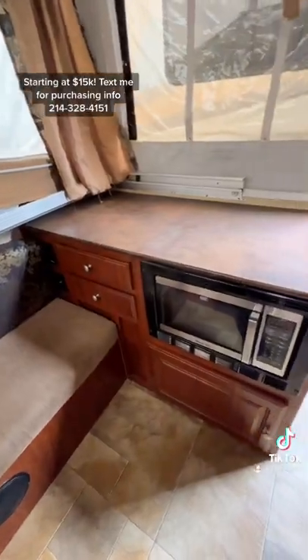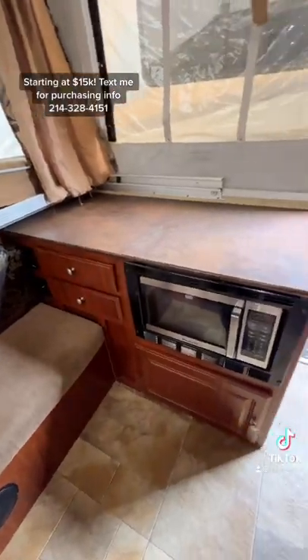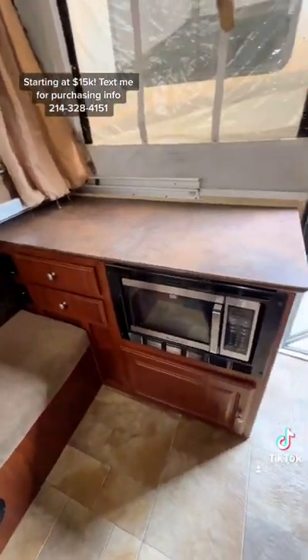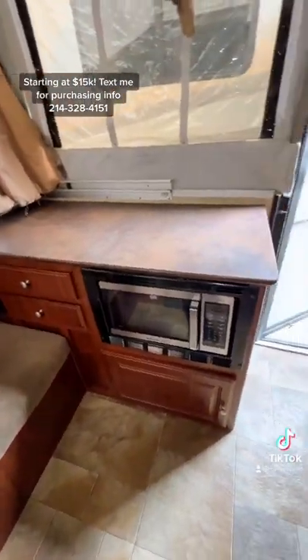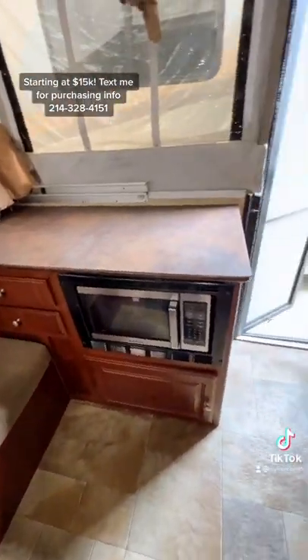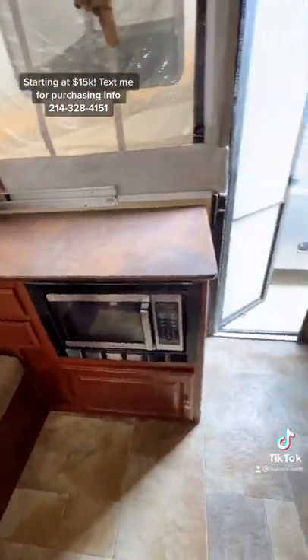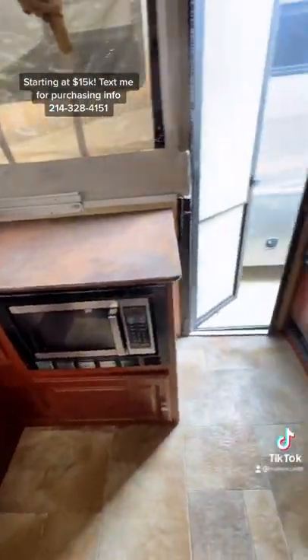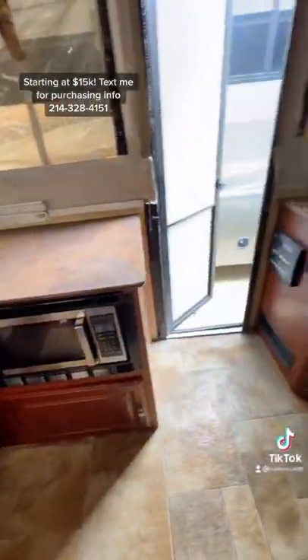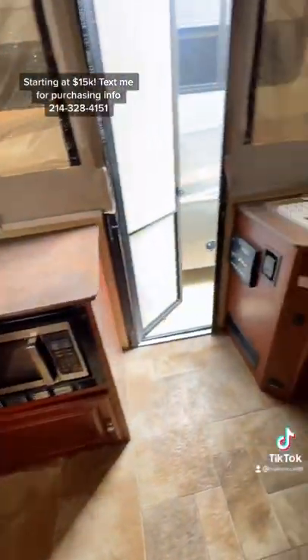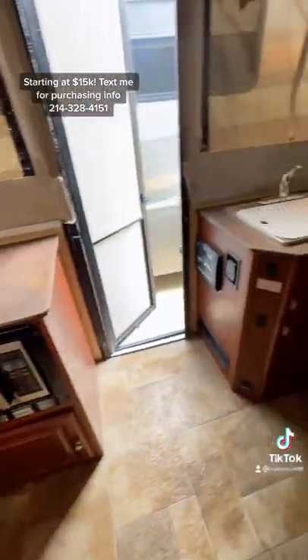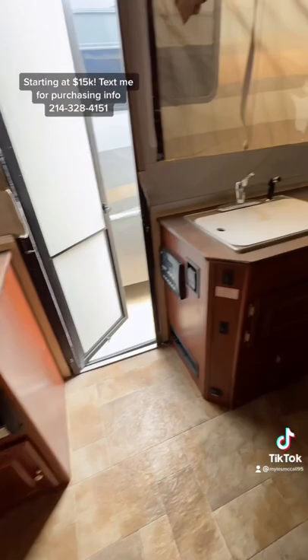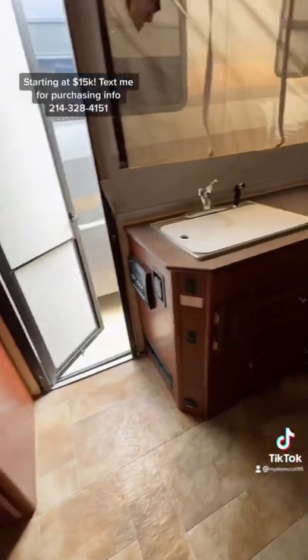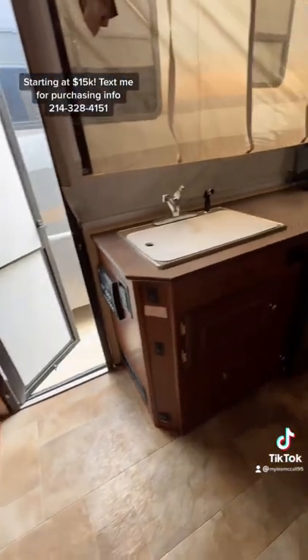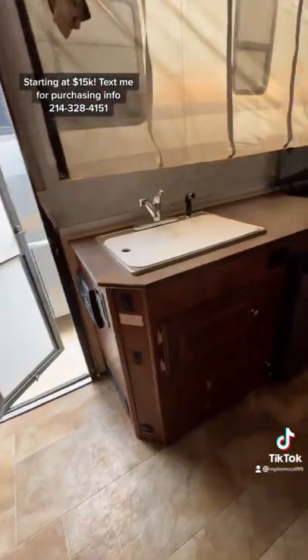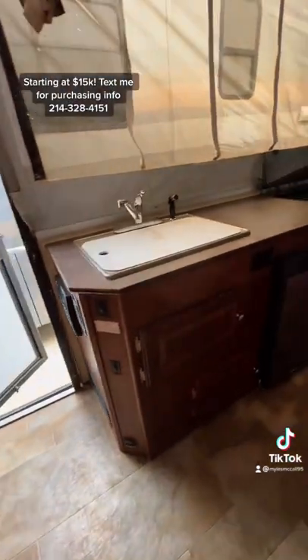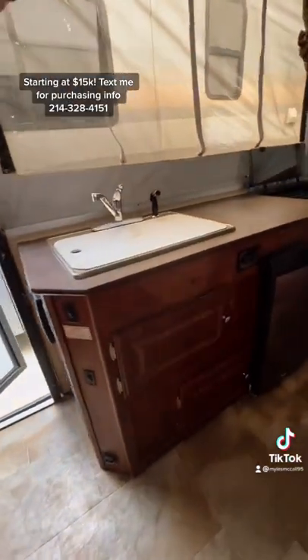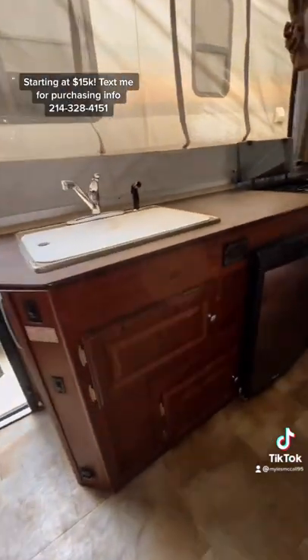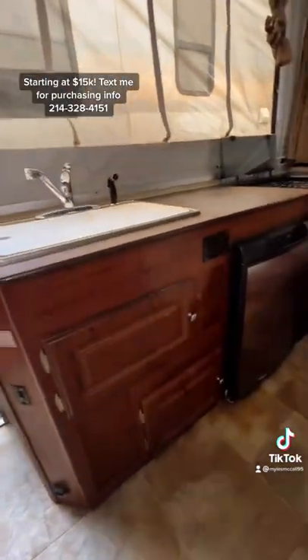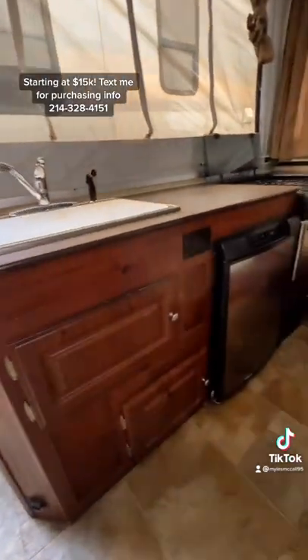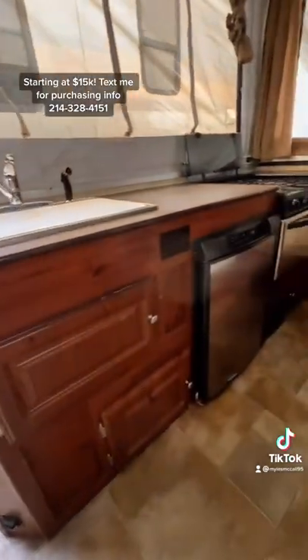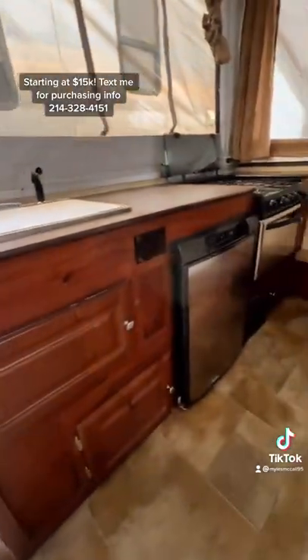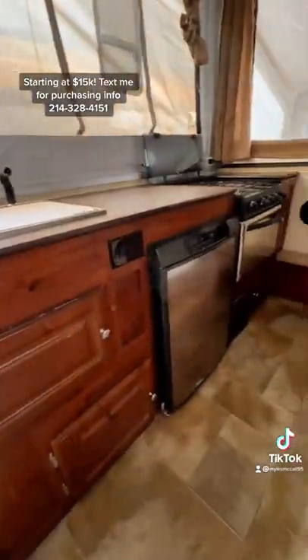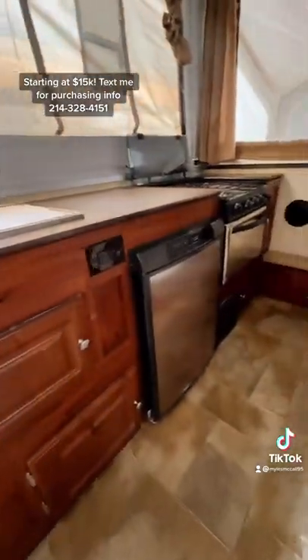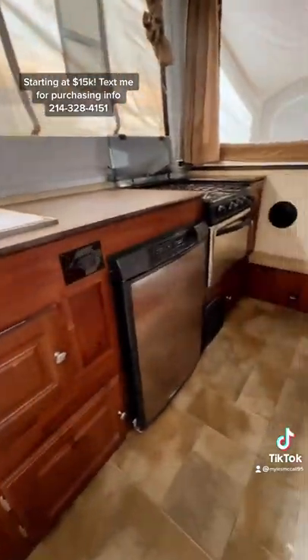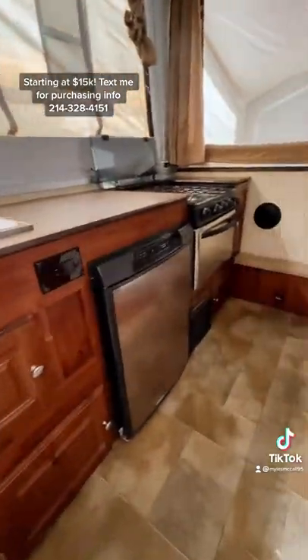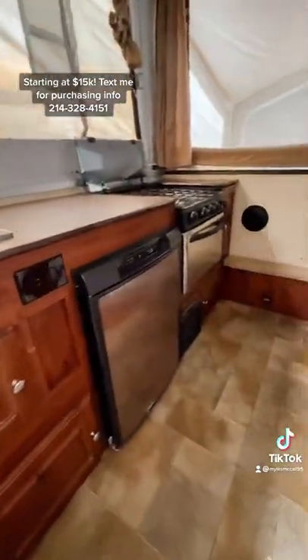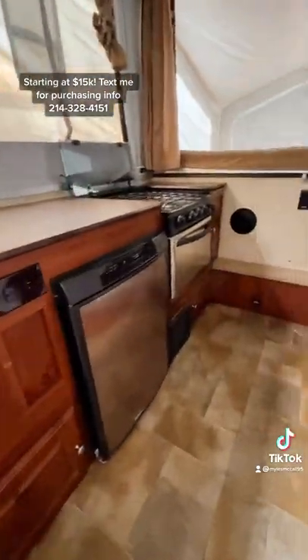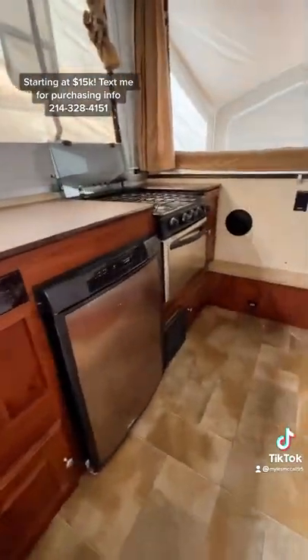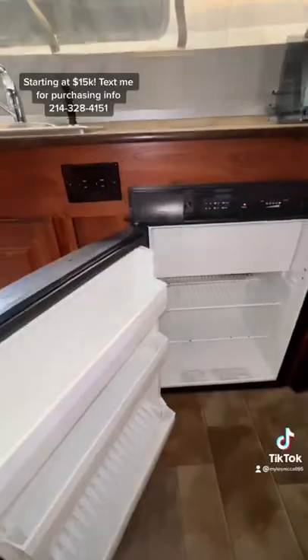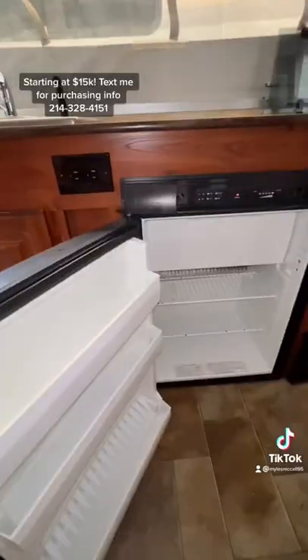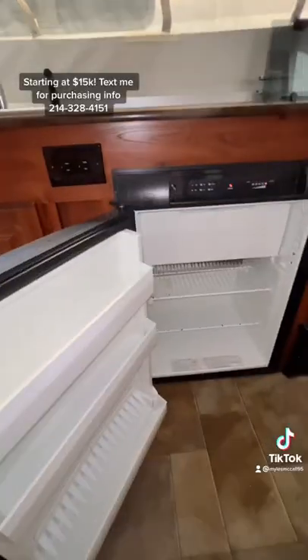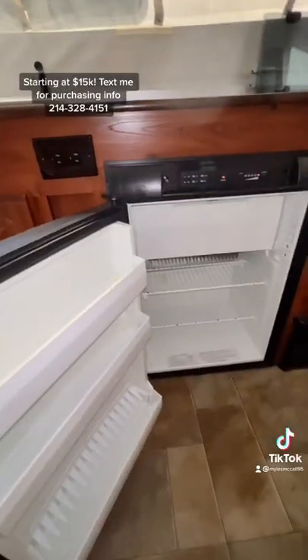Queen-size beds on both sides. You're going to have all your kitchen needs like microwave, refrigerator, oven, and stove.